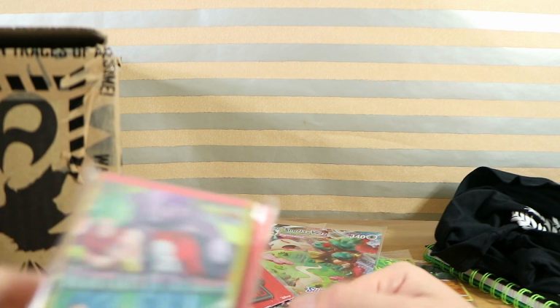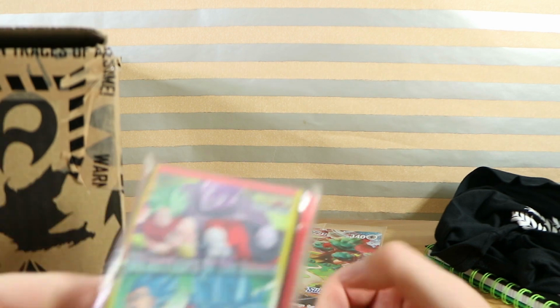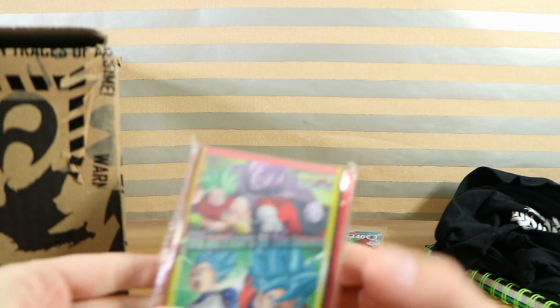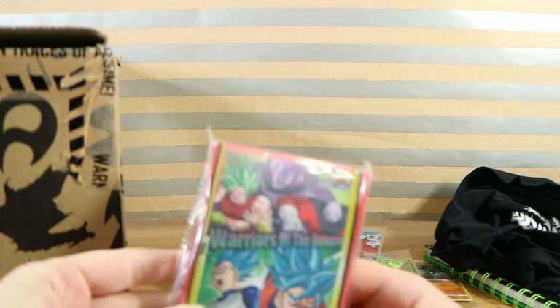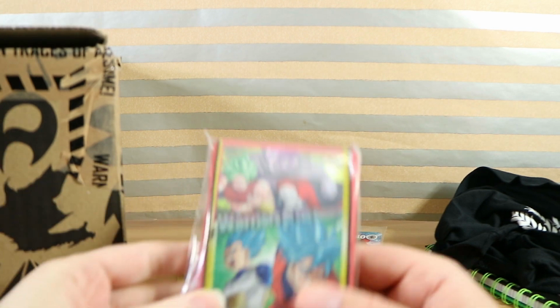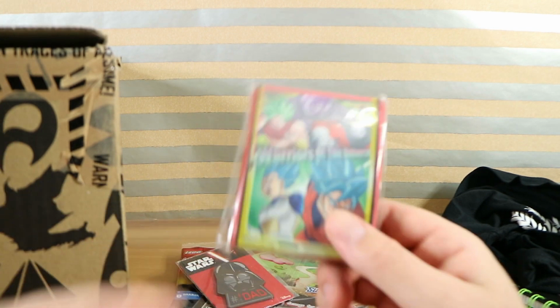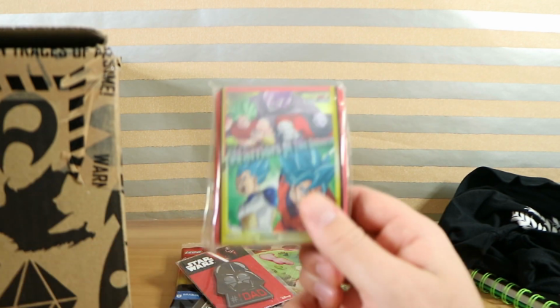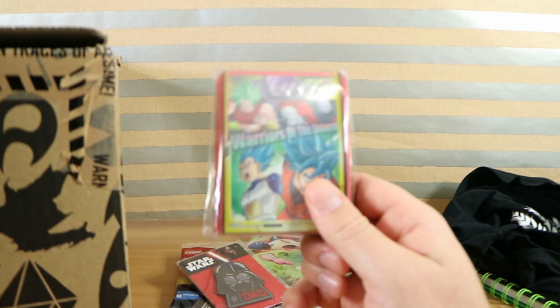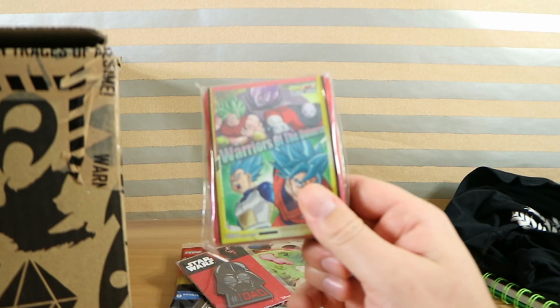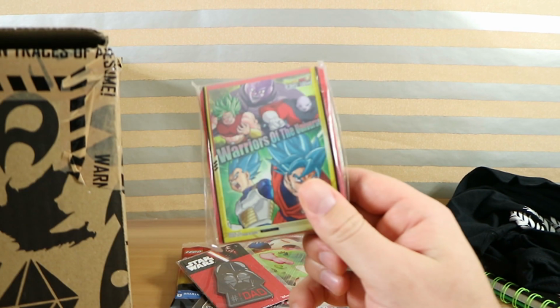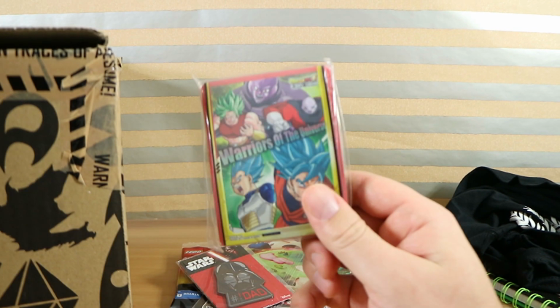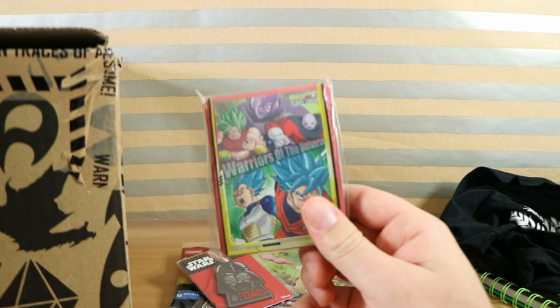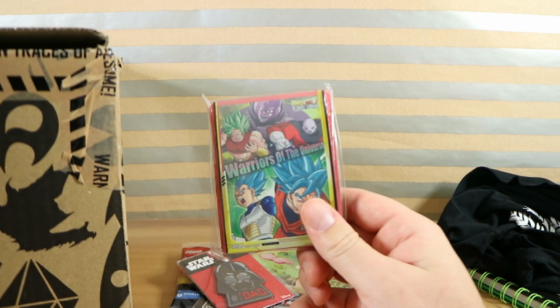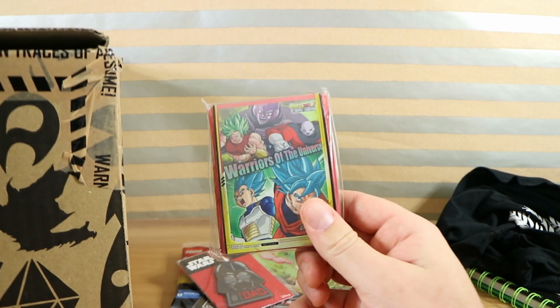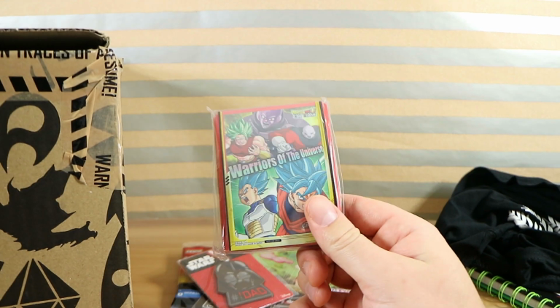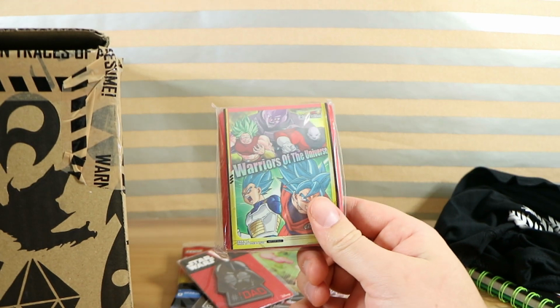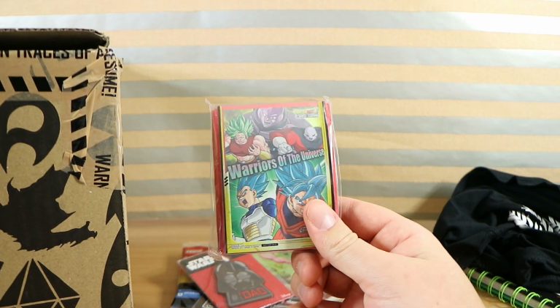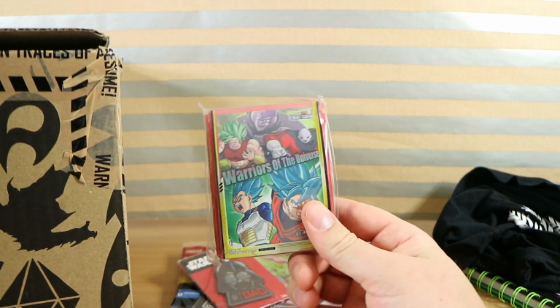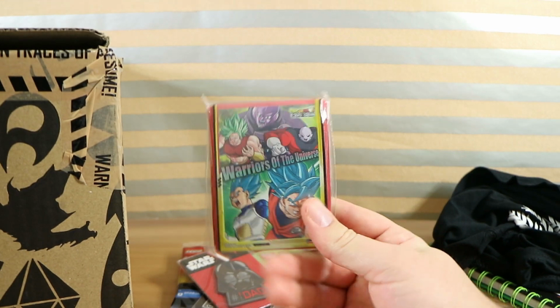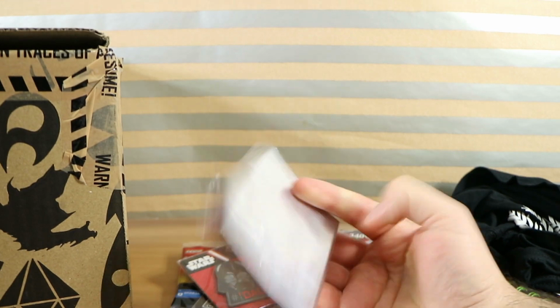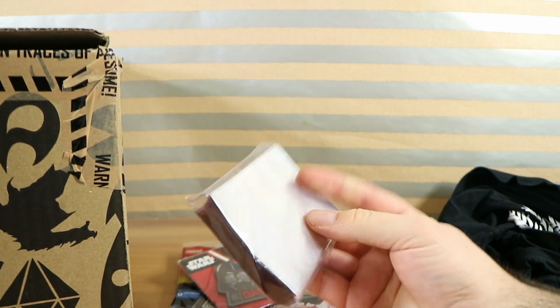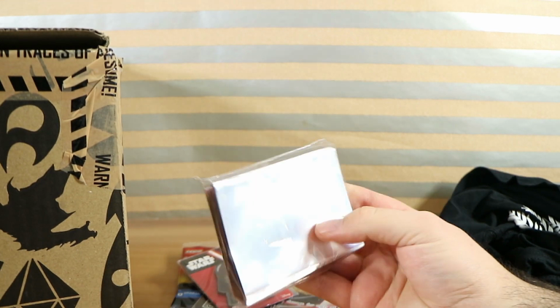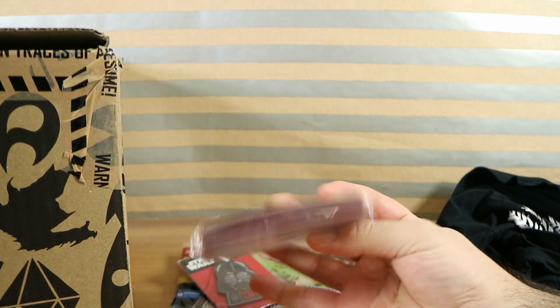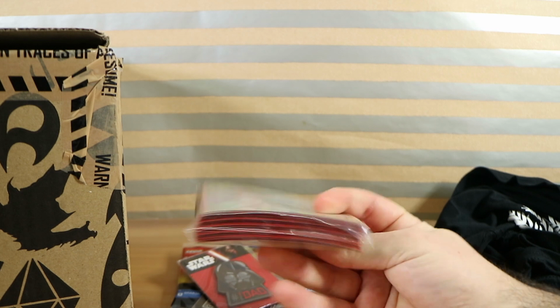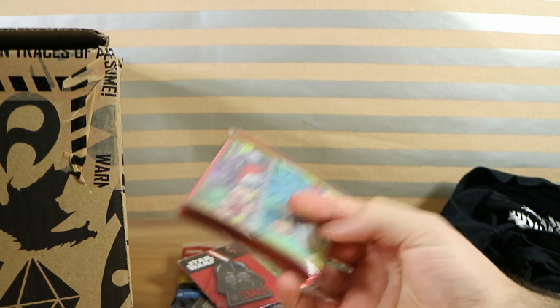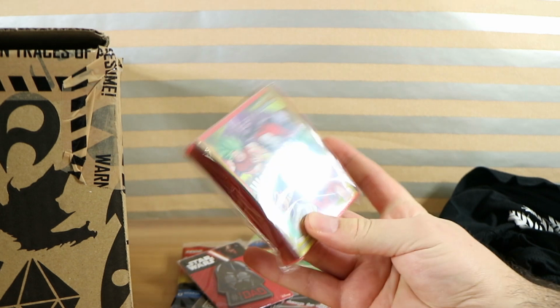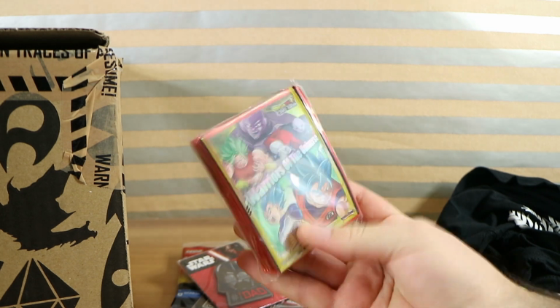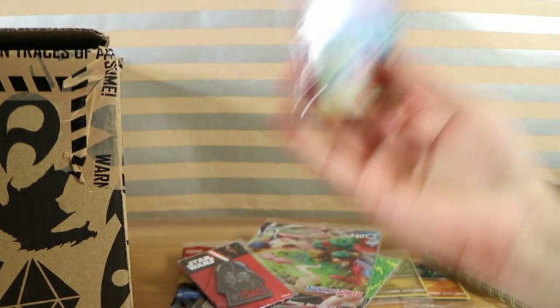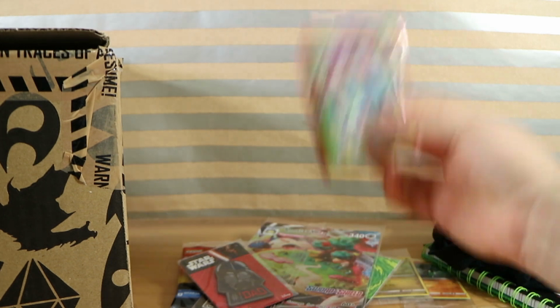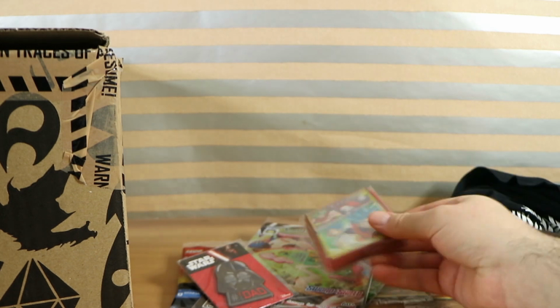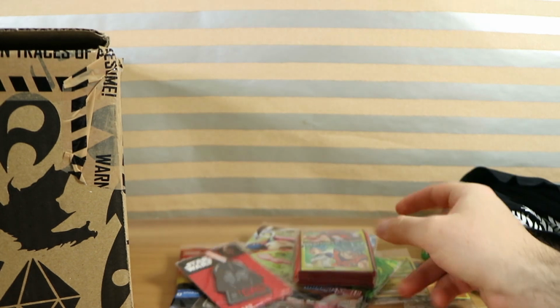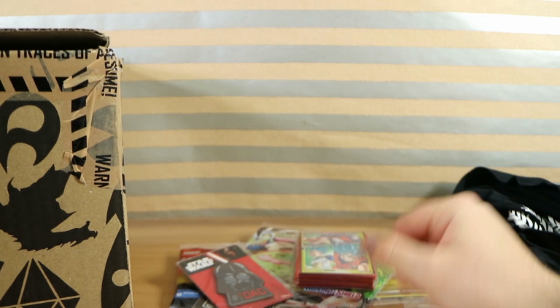We have more card sleeves — Dragon Ball Z ones again, just like the $20 box. Yeah, always useful.